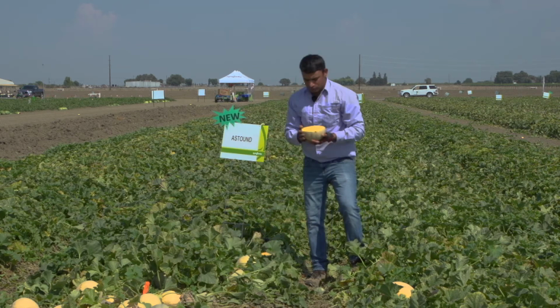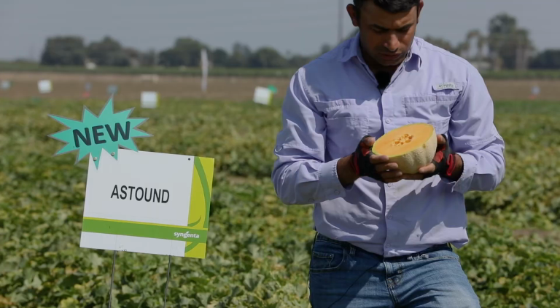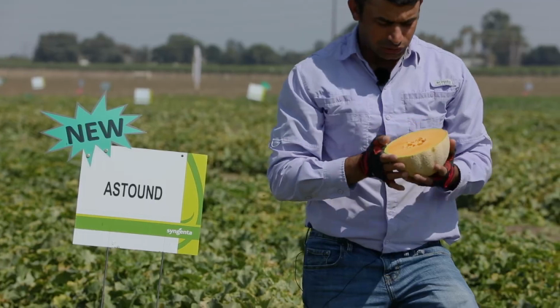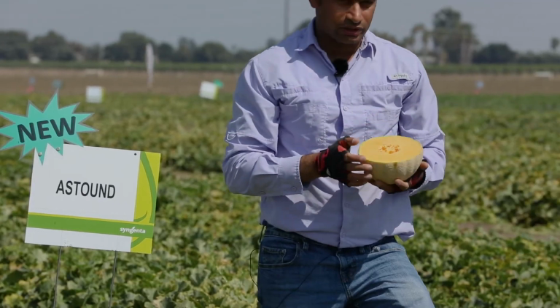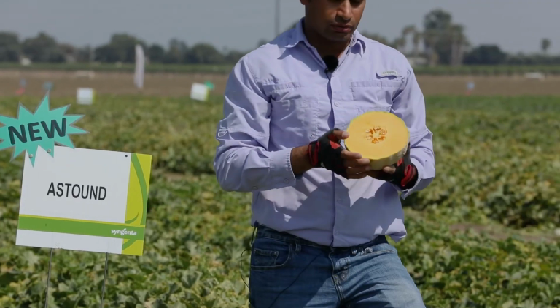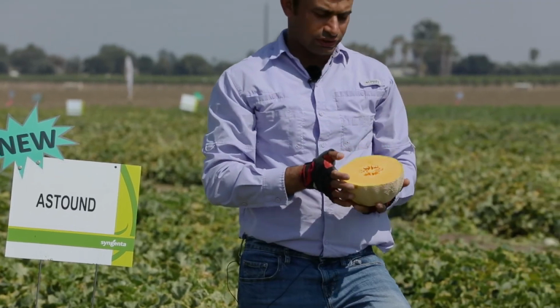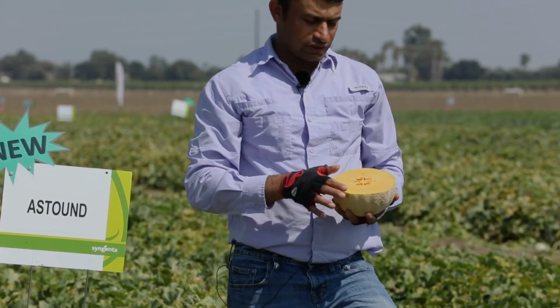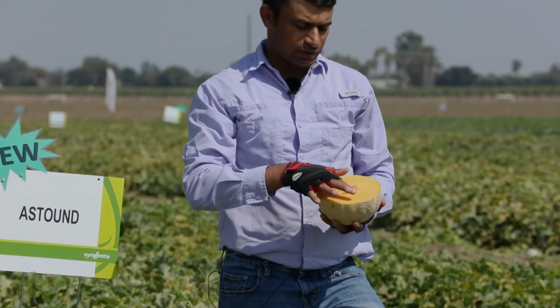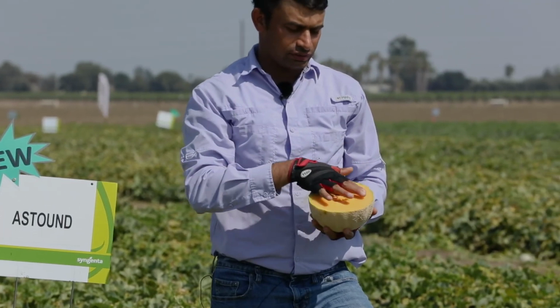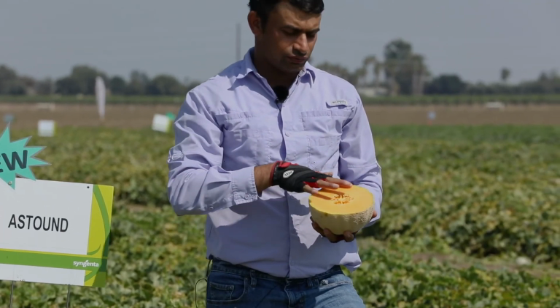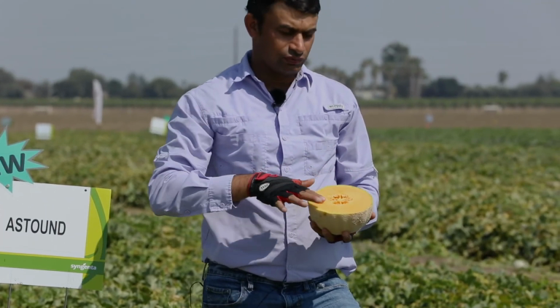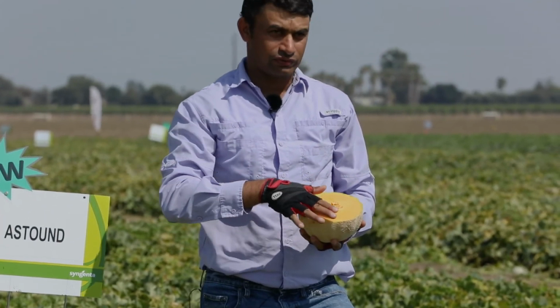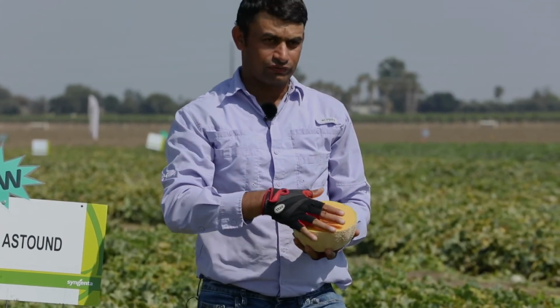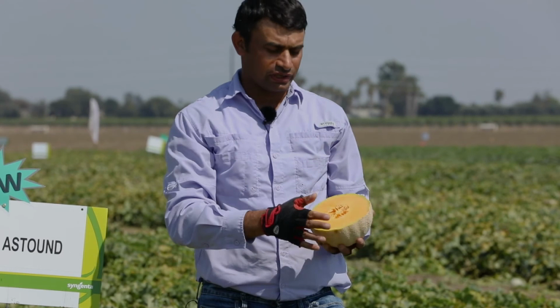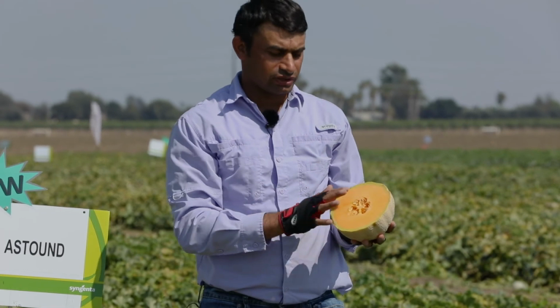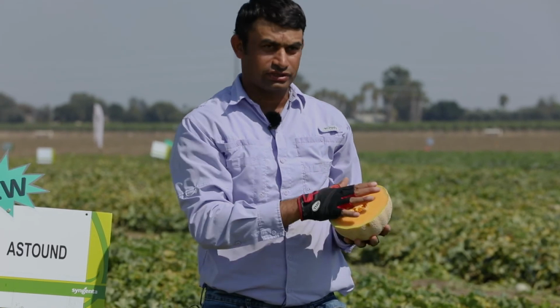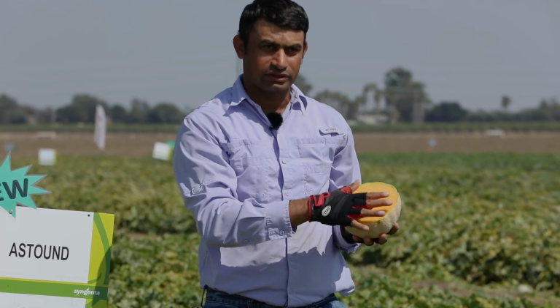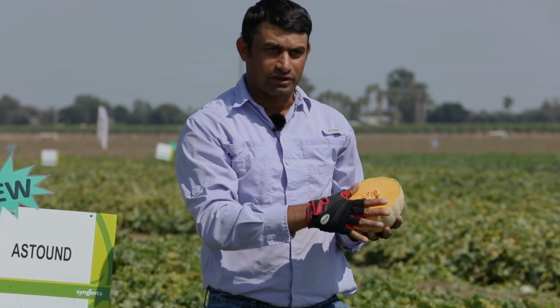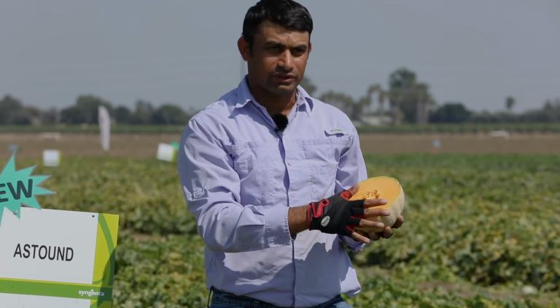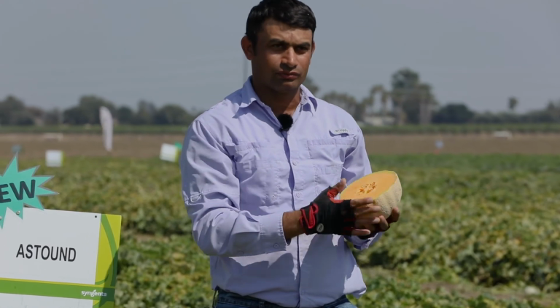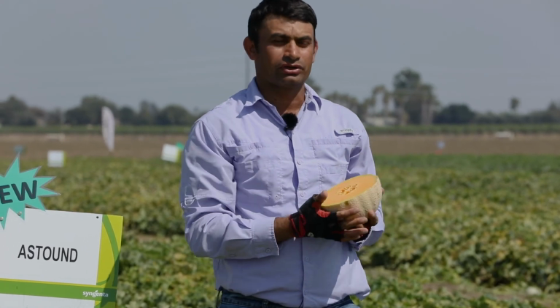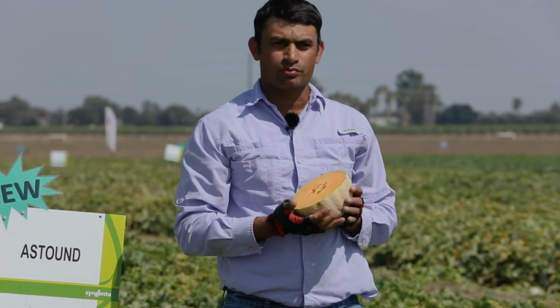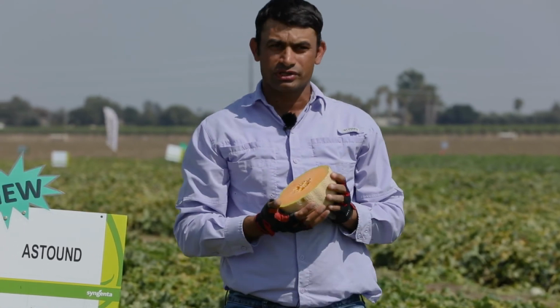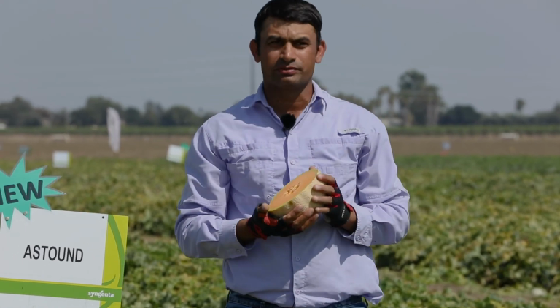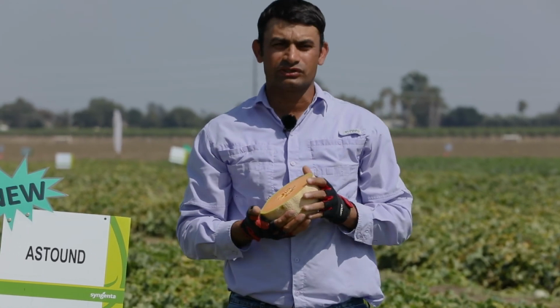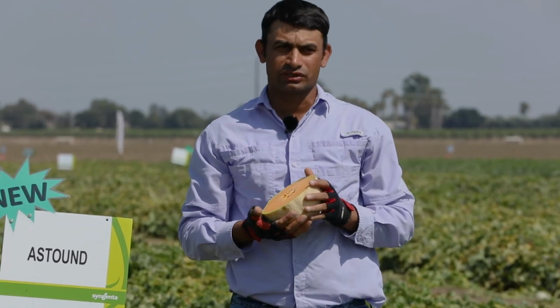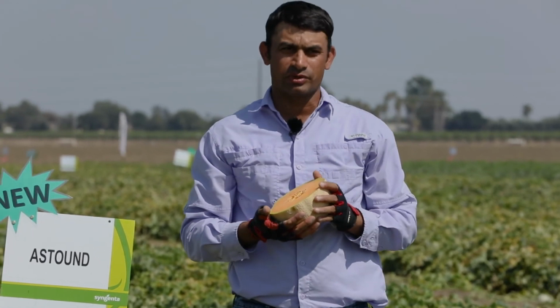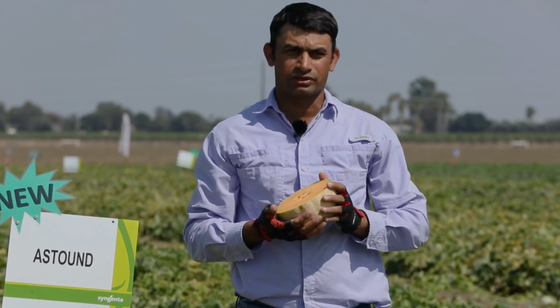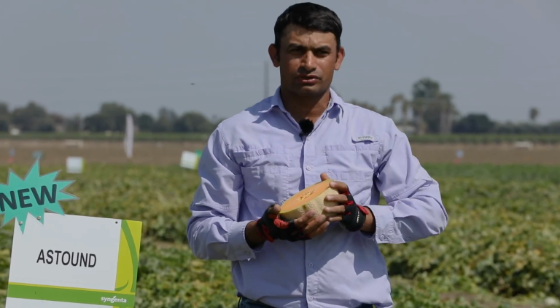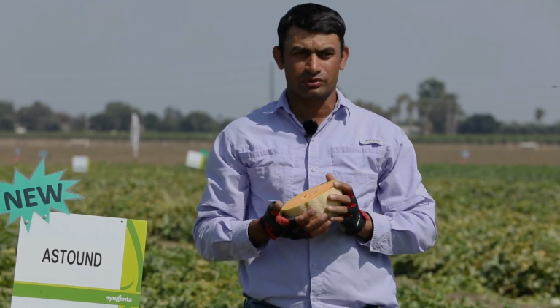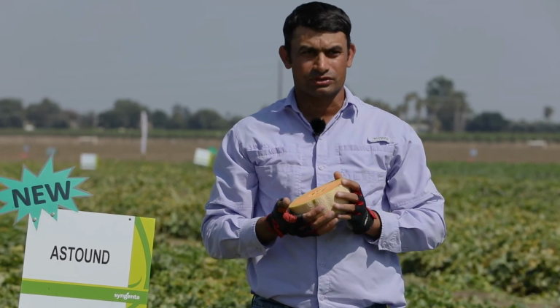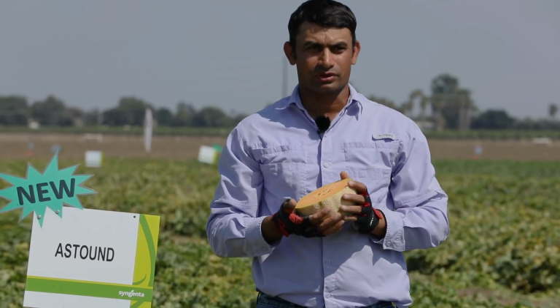Also like Aquilade, it has very firm flesh, a nice tight cavity, and a very comprehensive disease resistance package on this one as well.